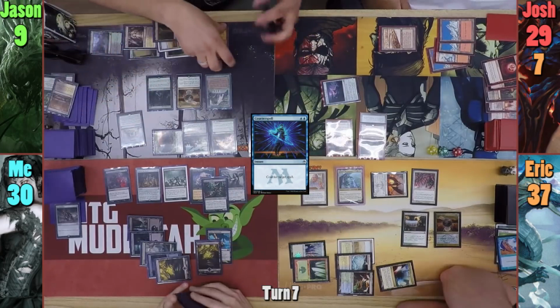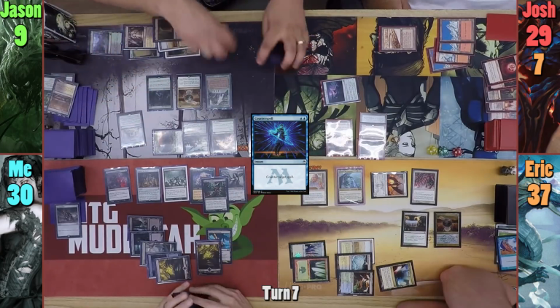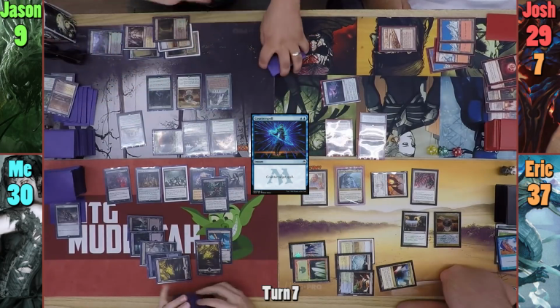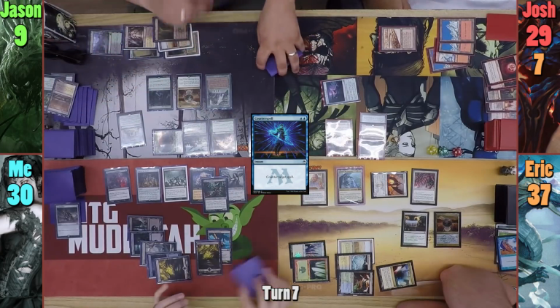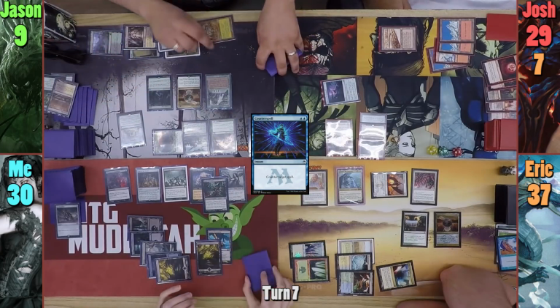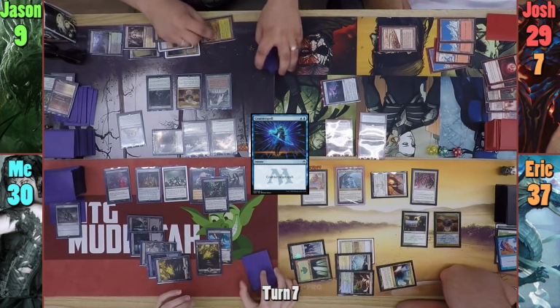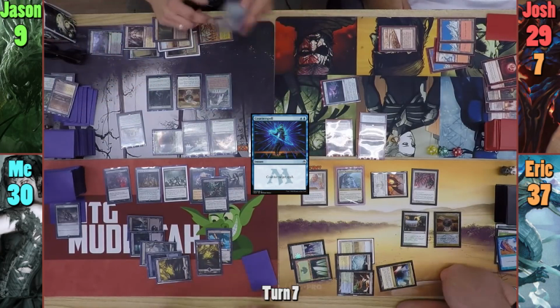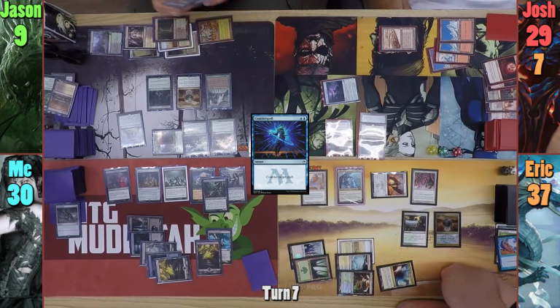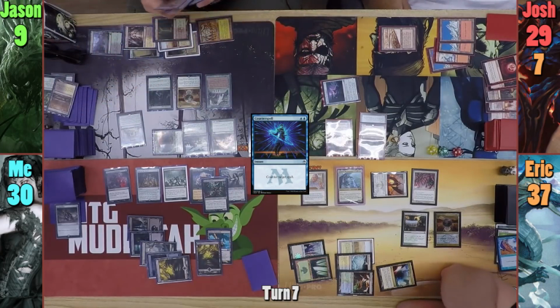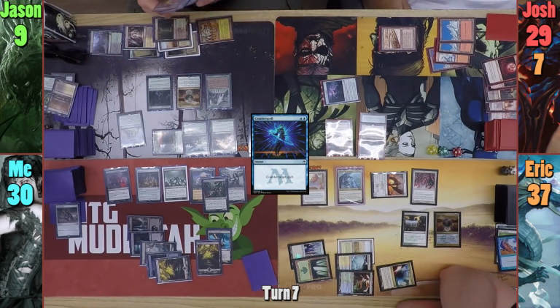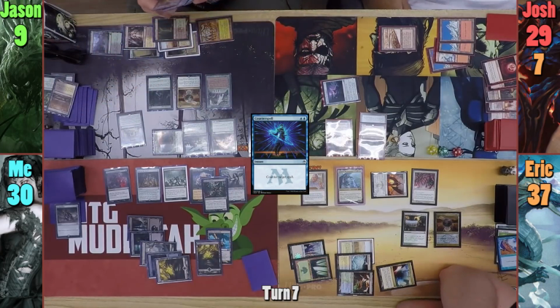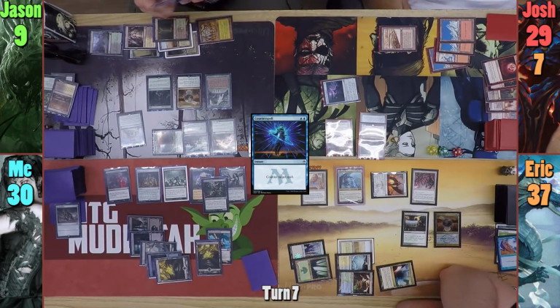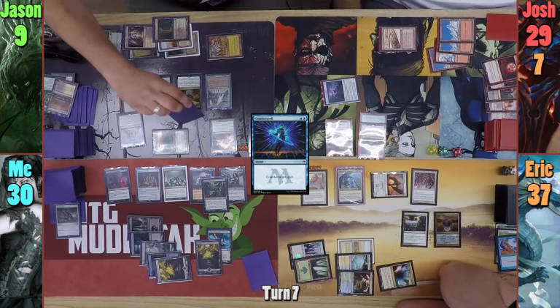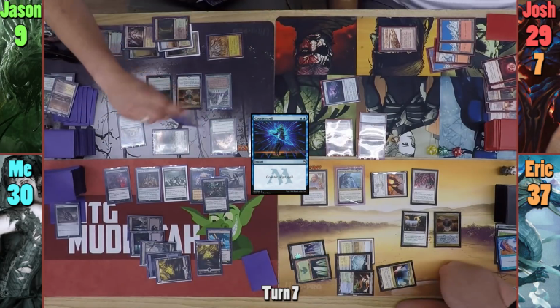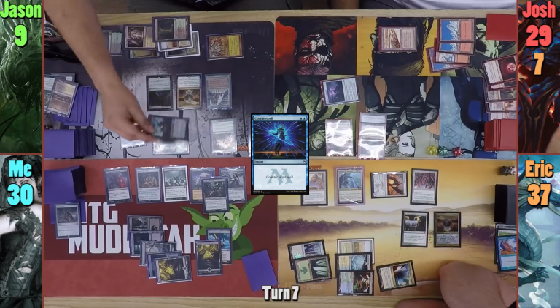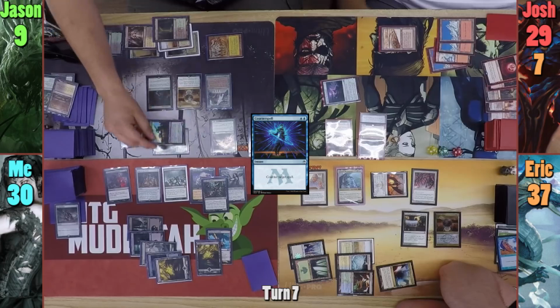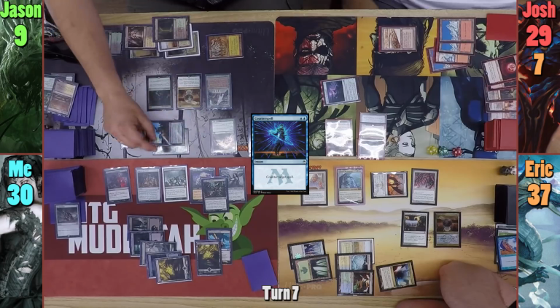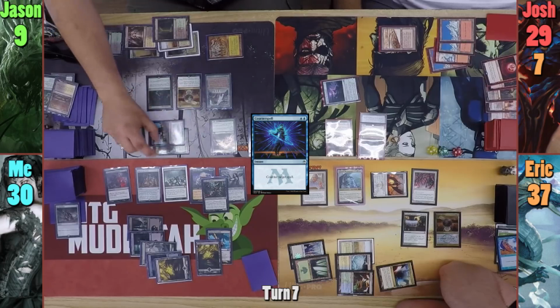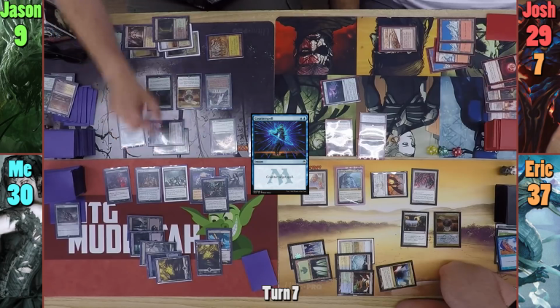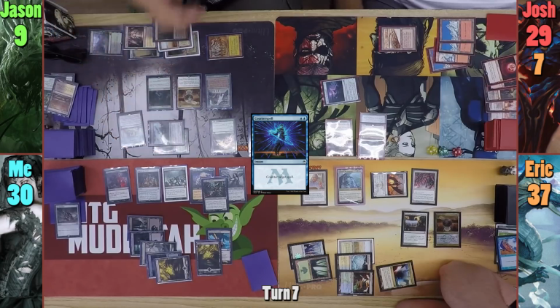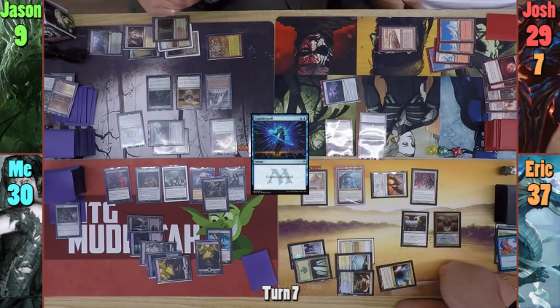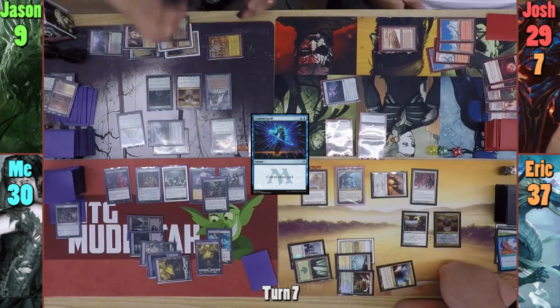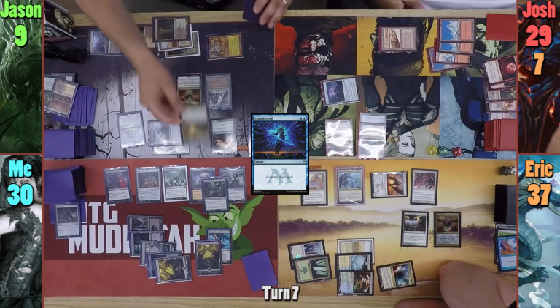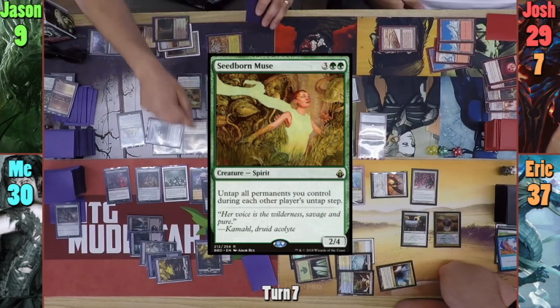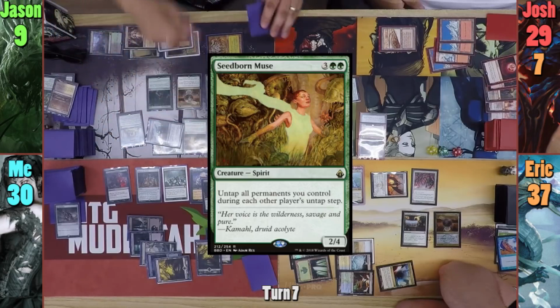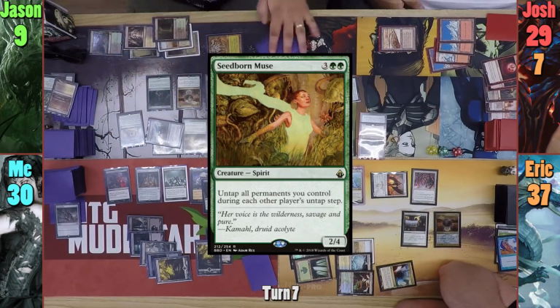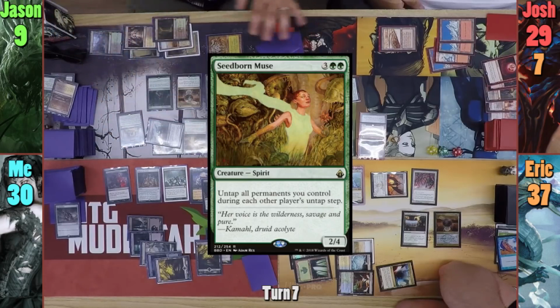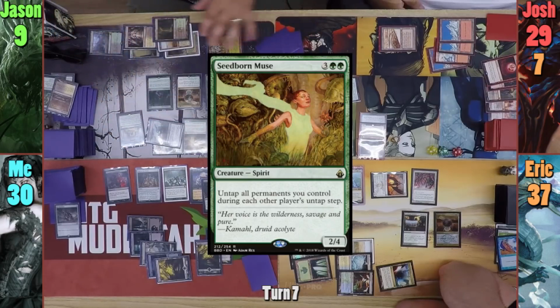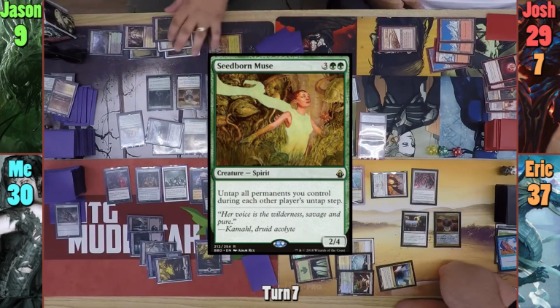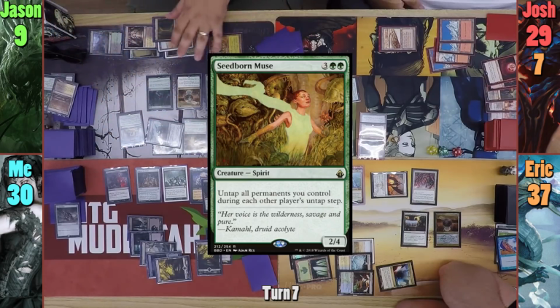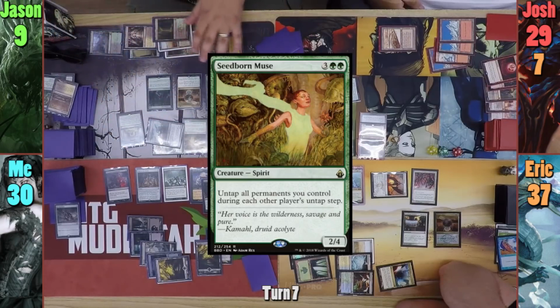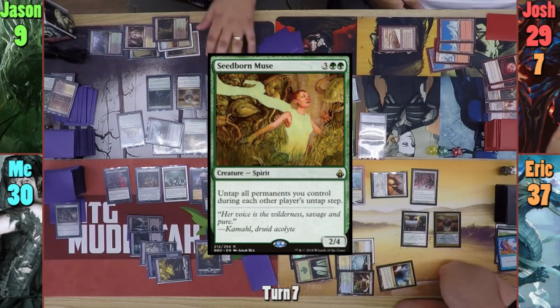Jason then taps his Gaea's Cradle for 4 green and taps the Cutthroat for mana to cast Seedborn Muse, and passes to Josh.